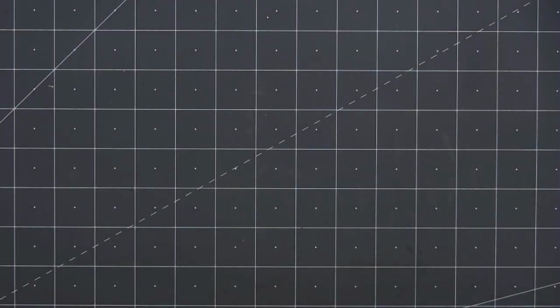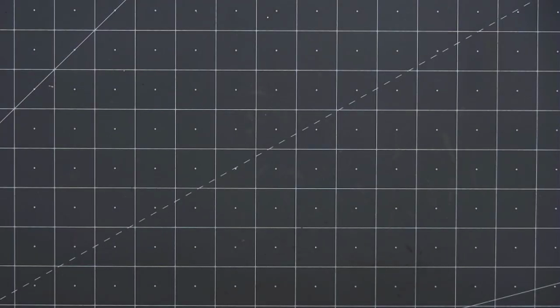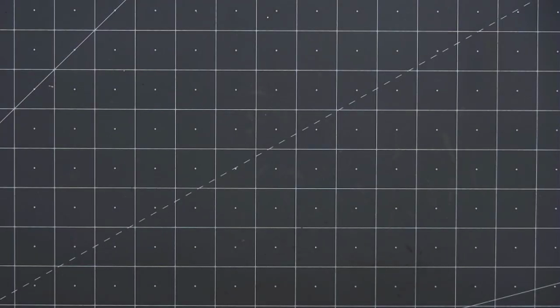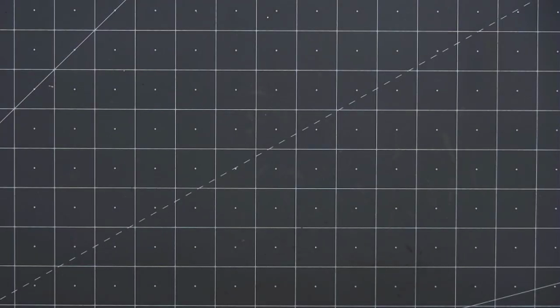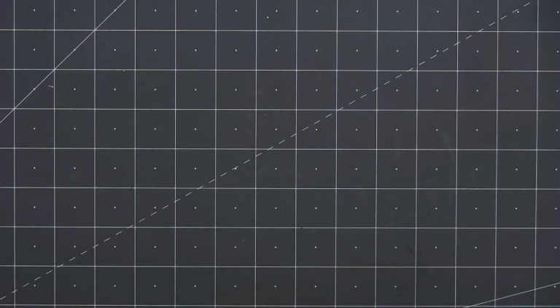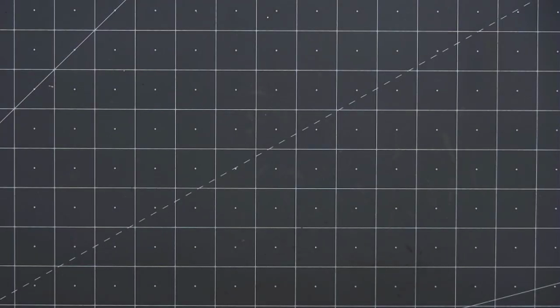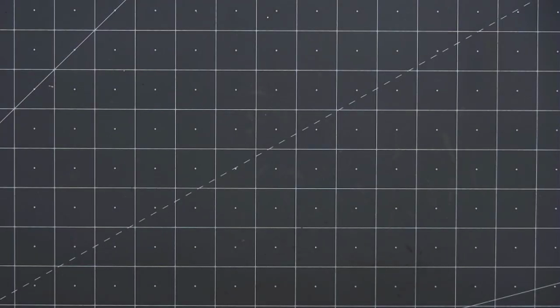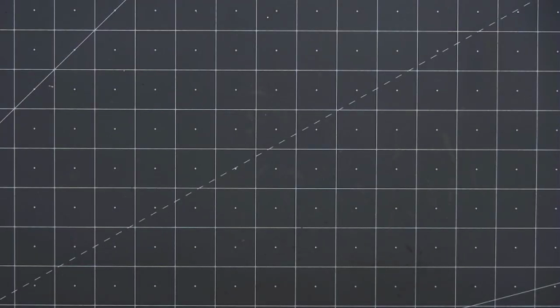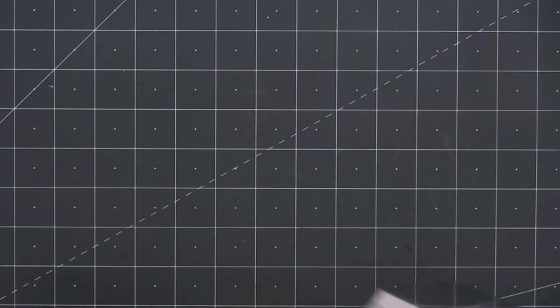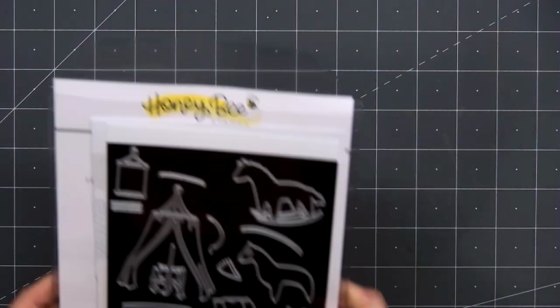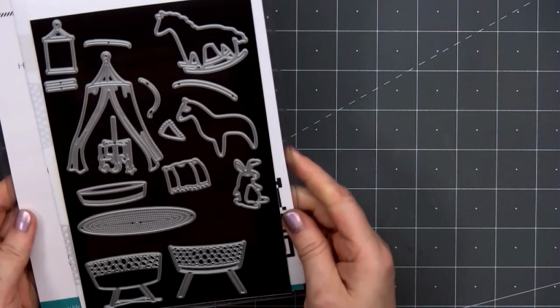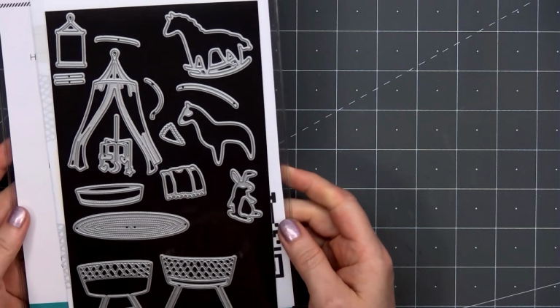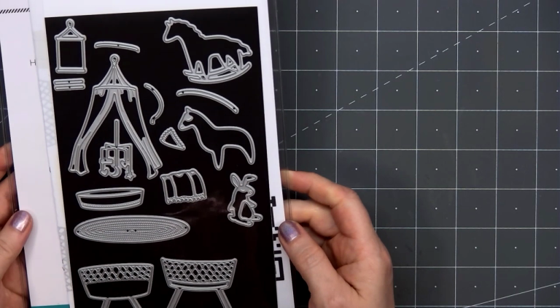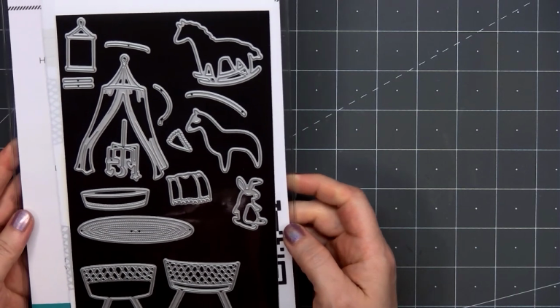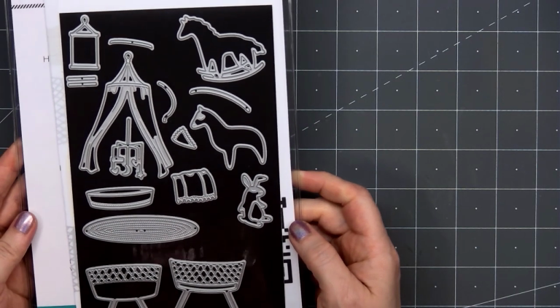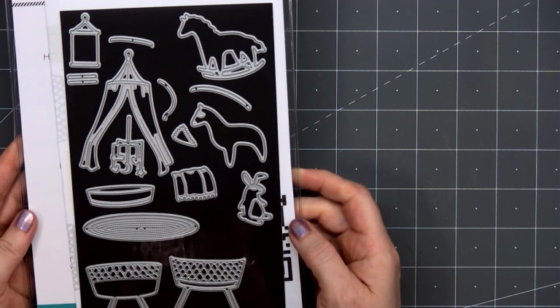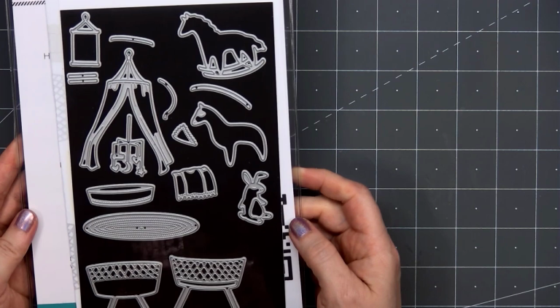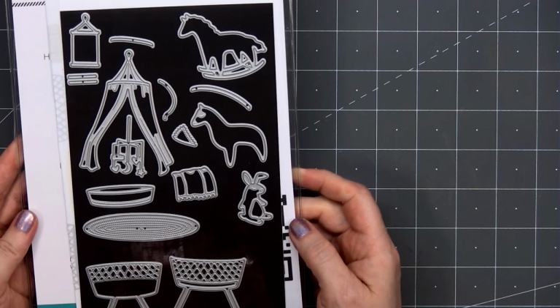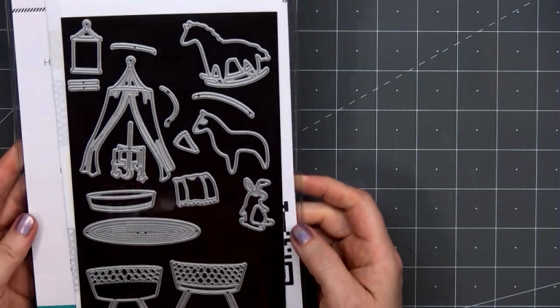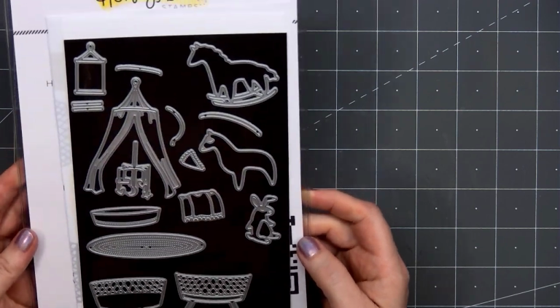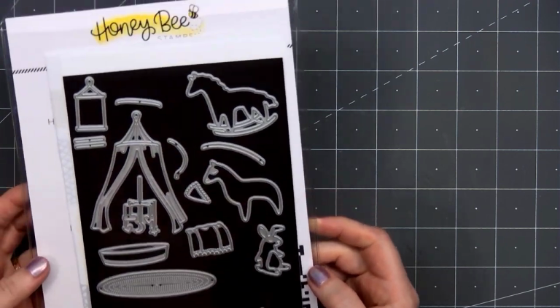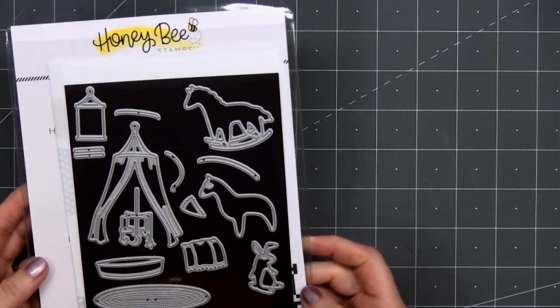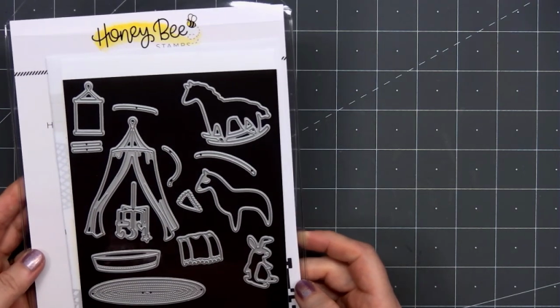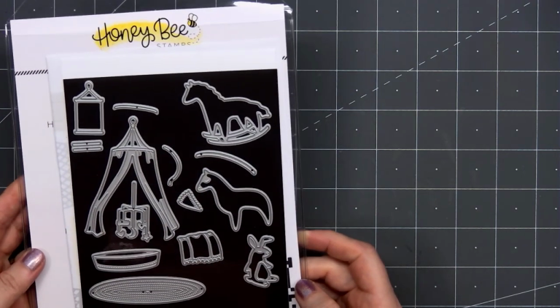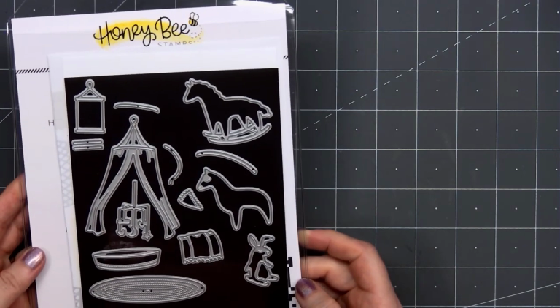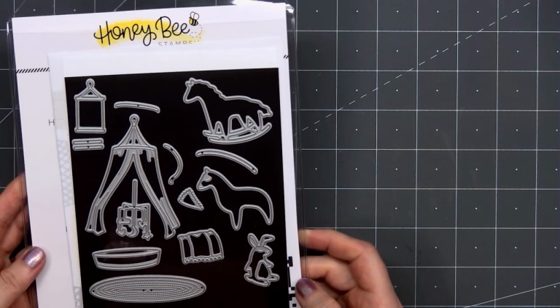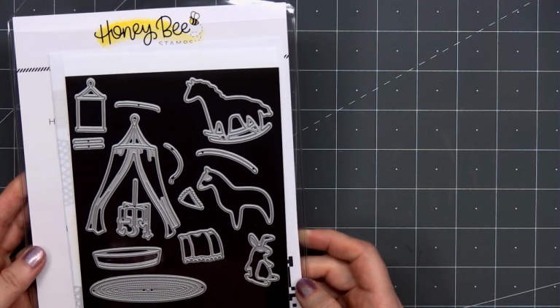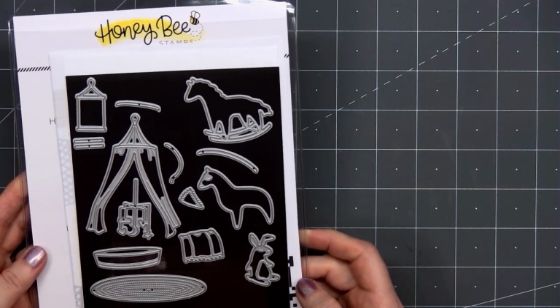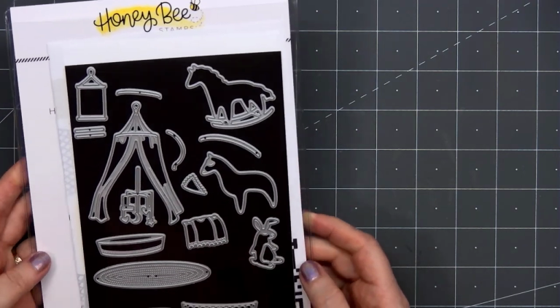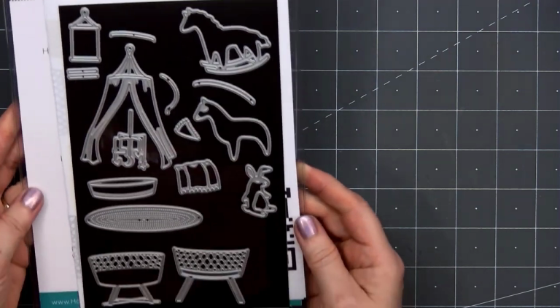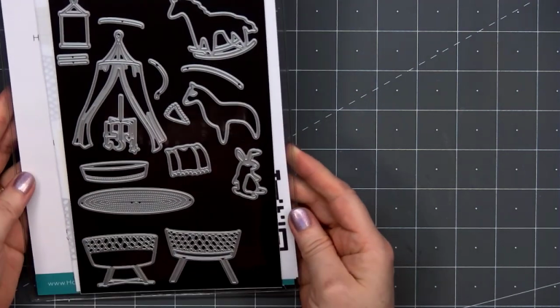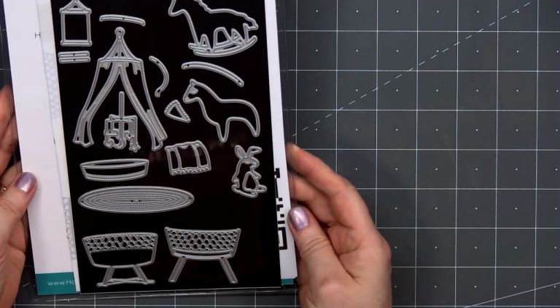Hello friends, it's Kristi Marcotte. Today I'll be sharing a baby card using some Honey Bee Stamps products.